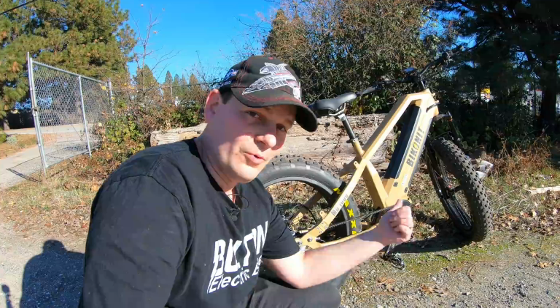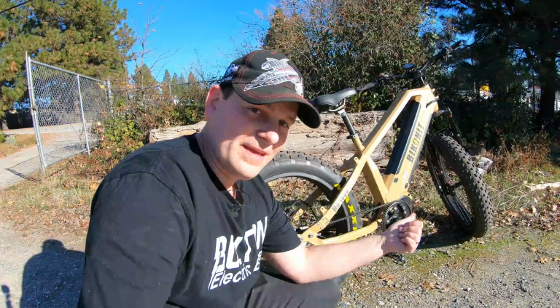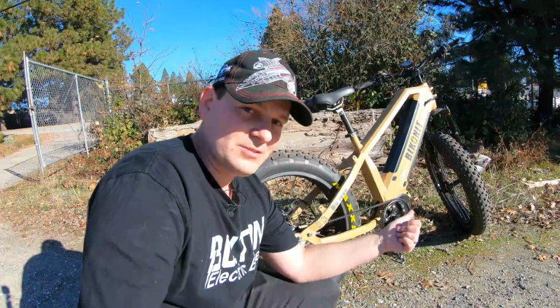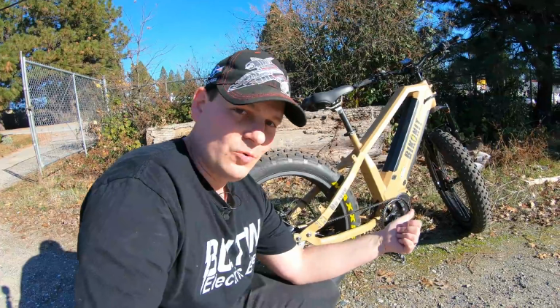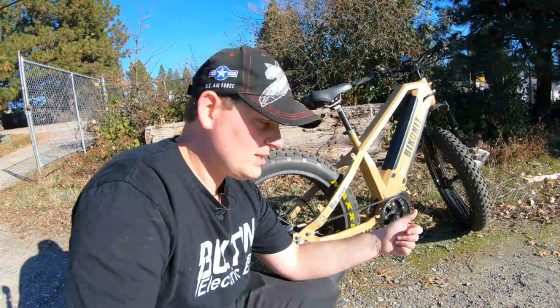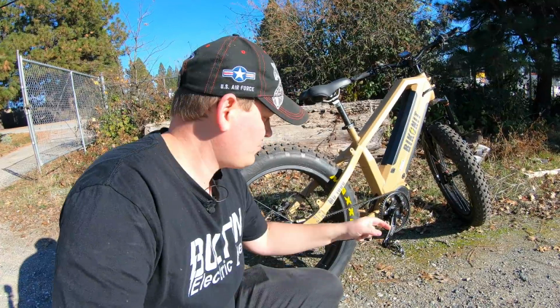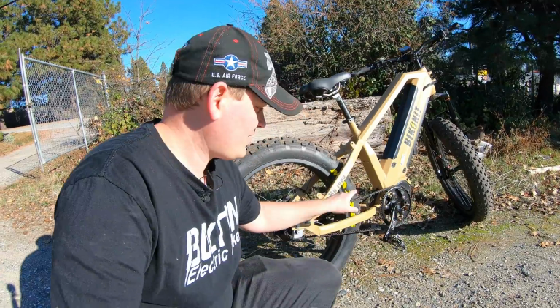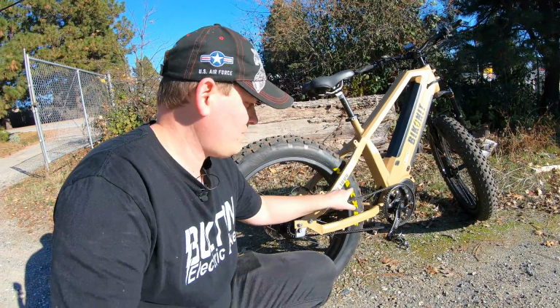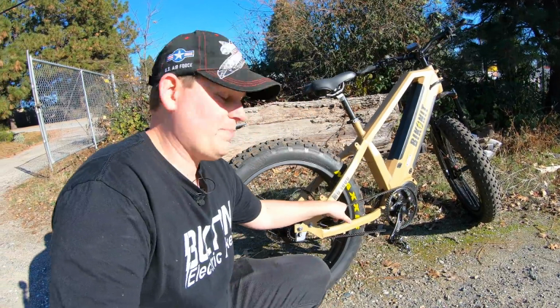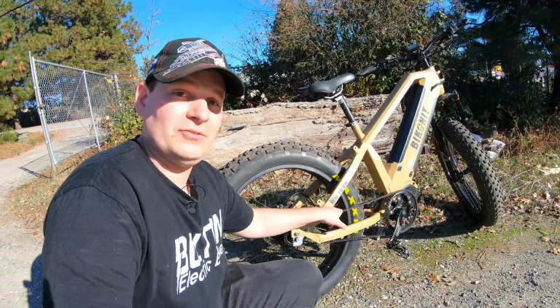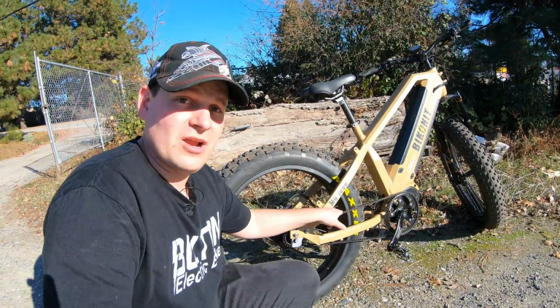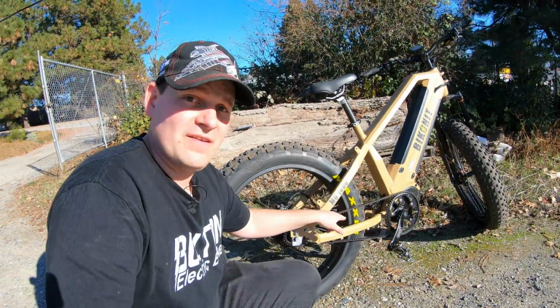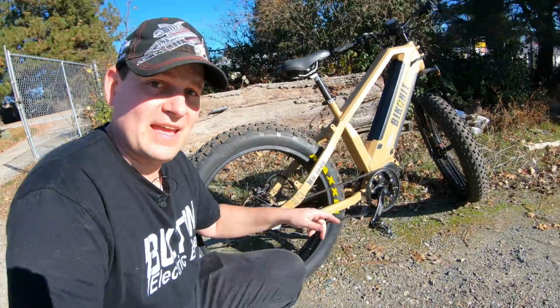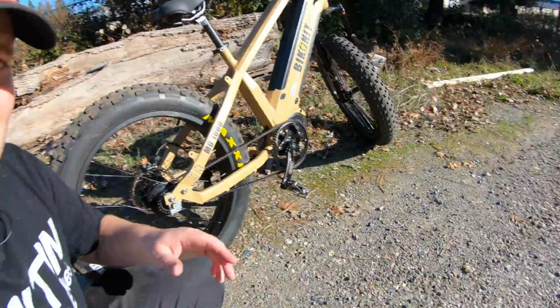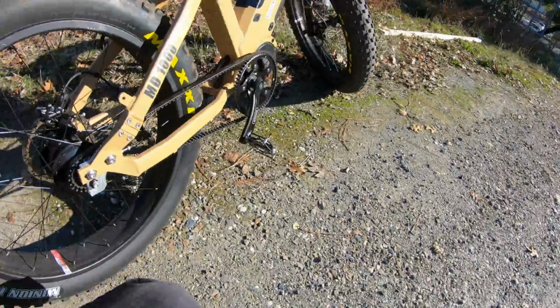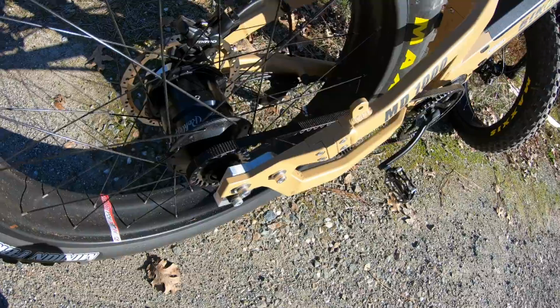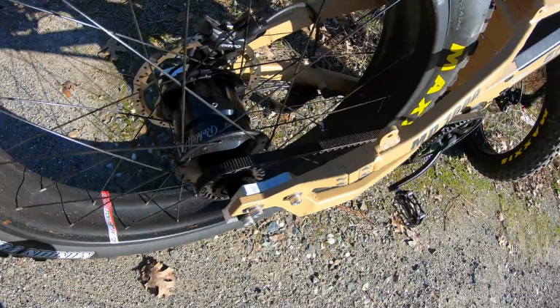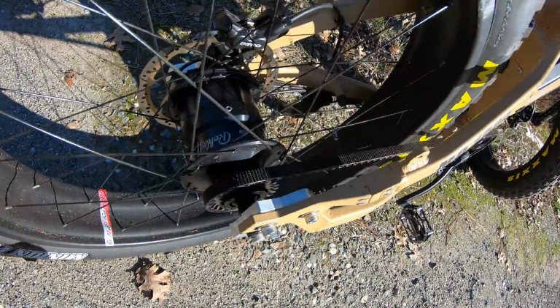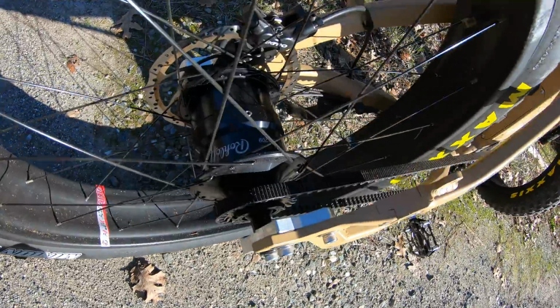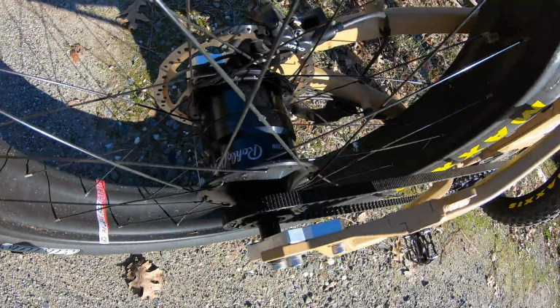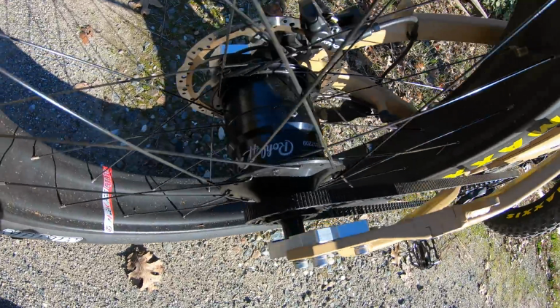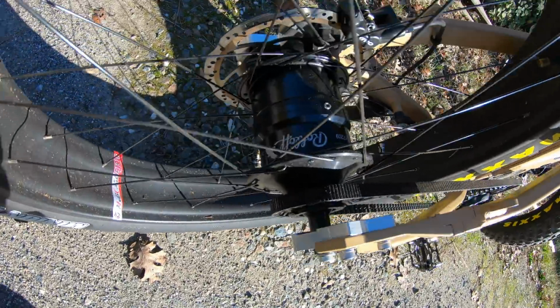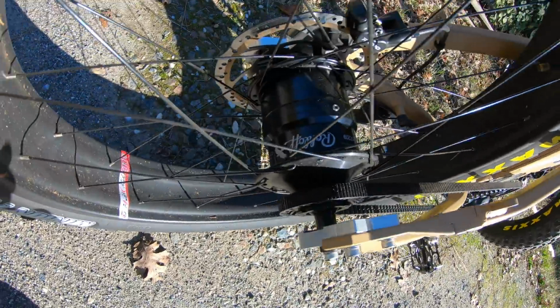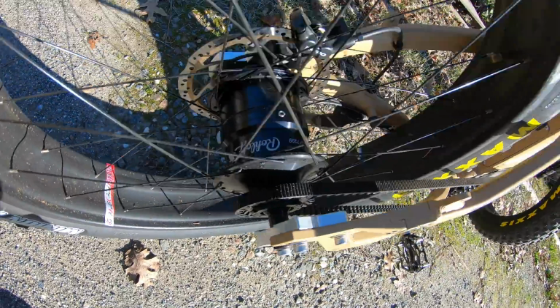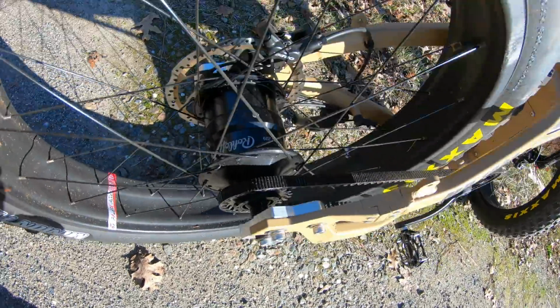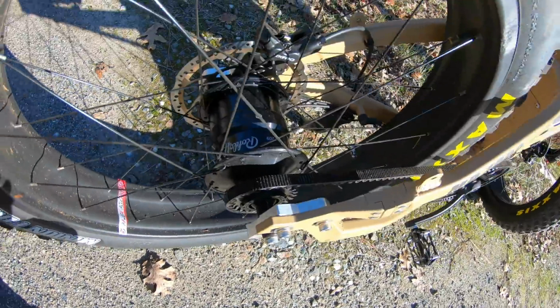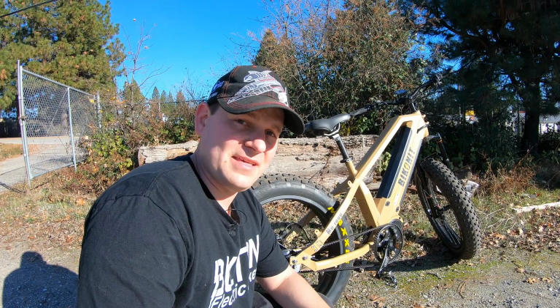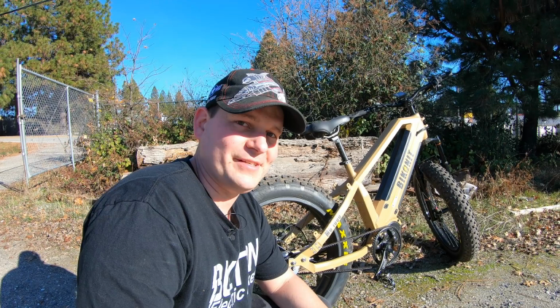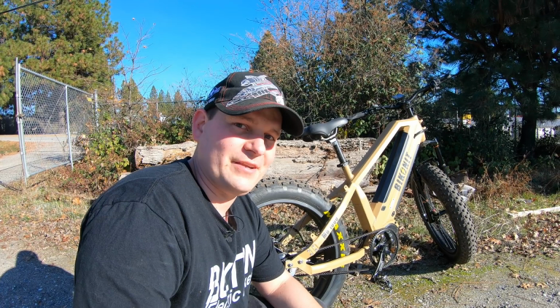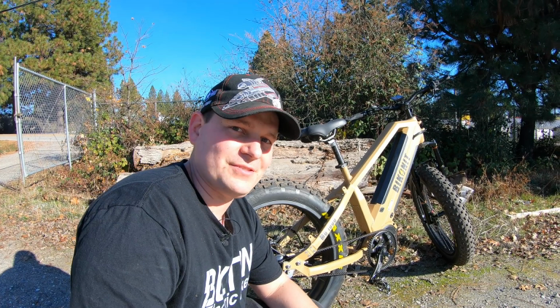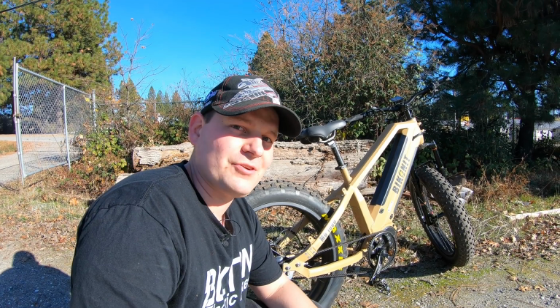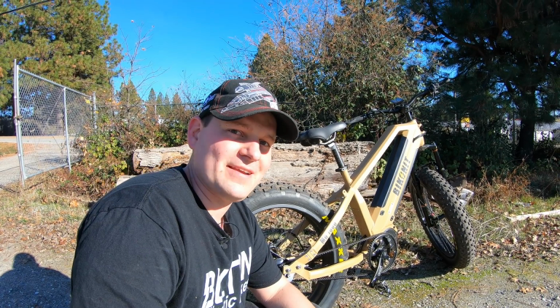1000 watts with a belt drive and a 14-speed internal hub. I think we should give this a try.